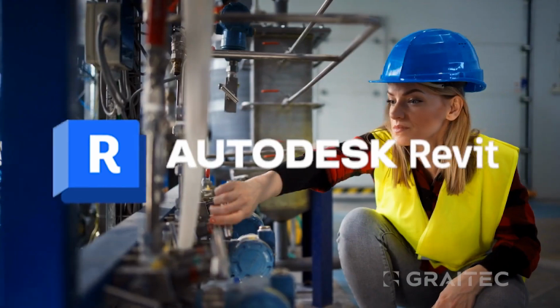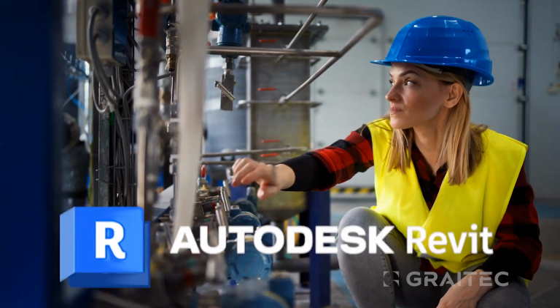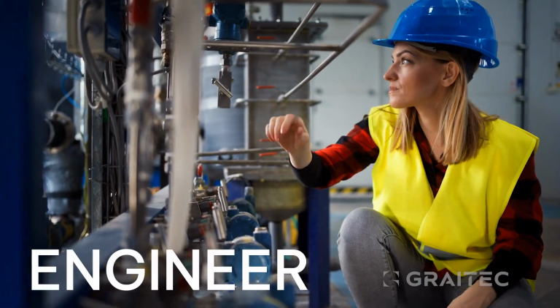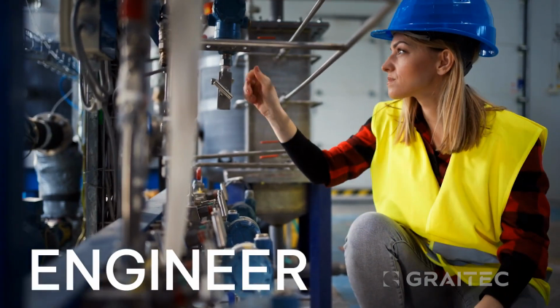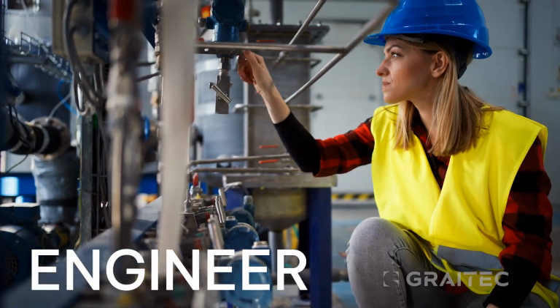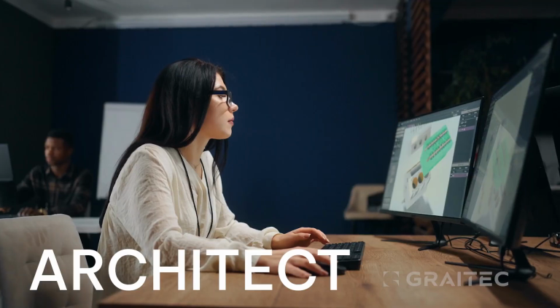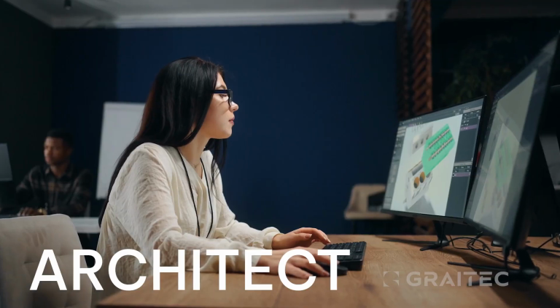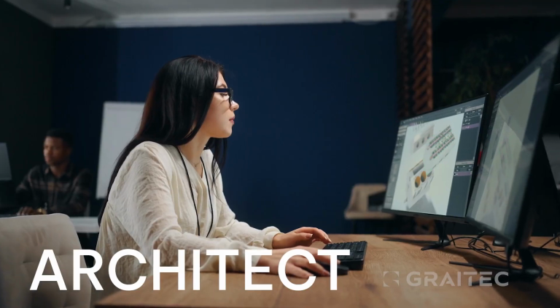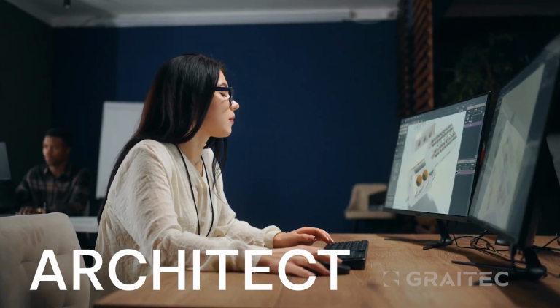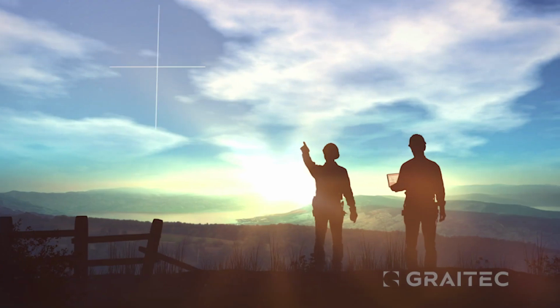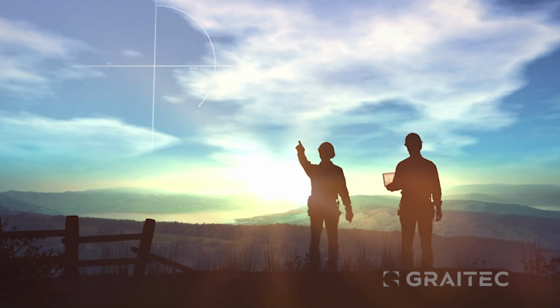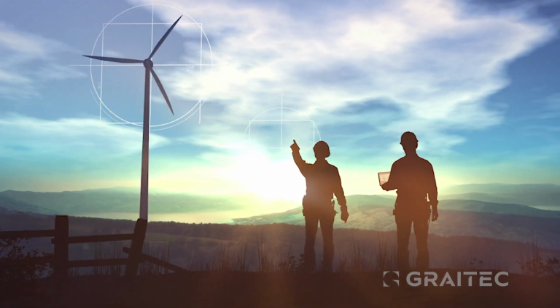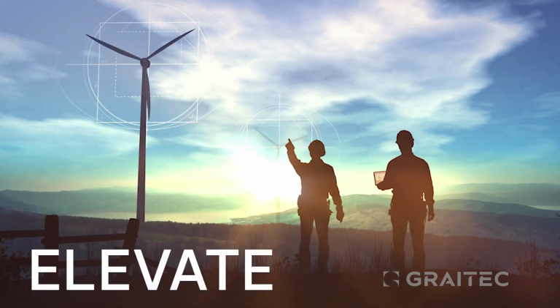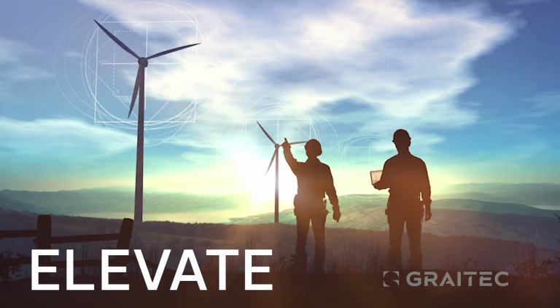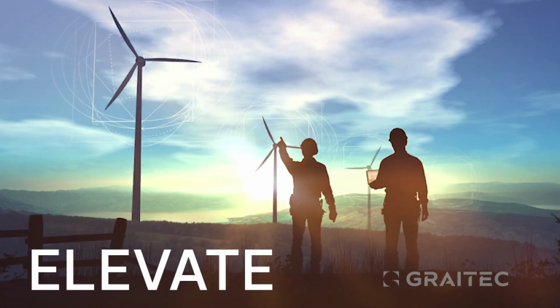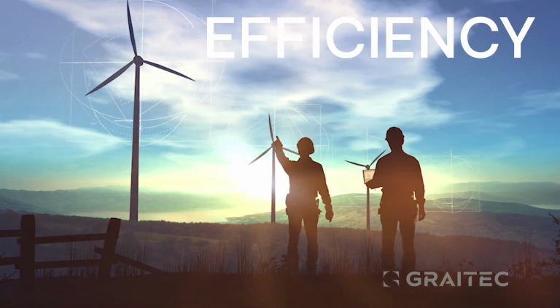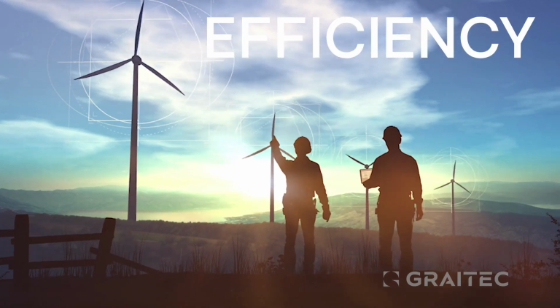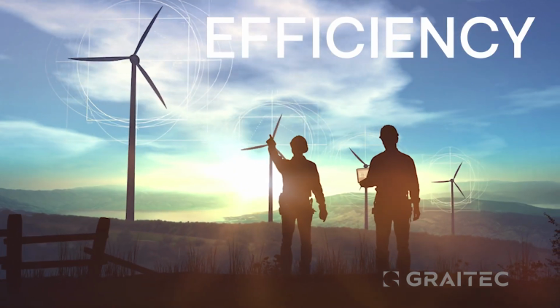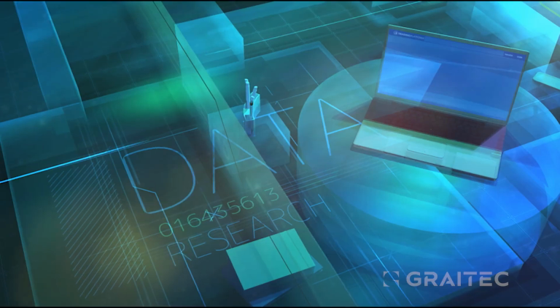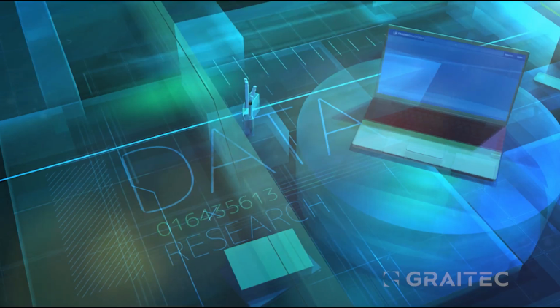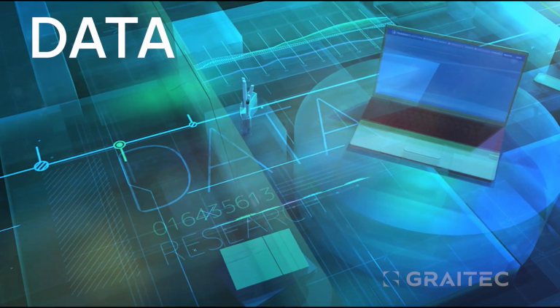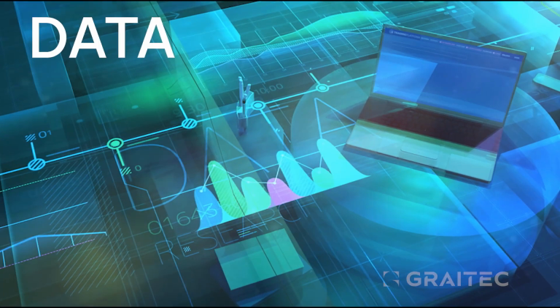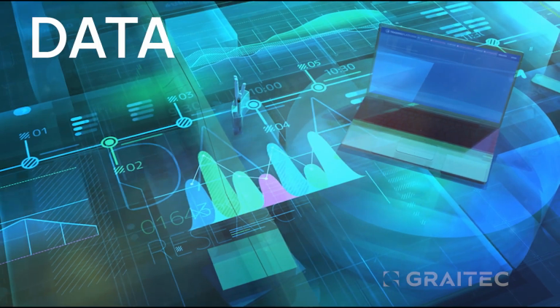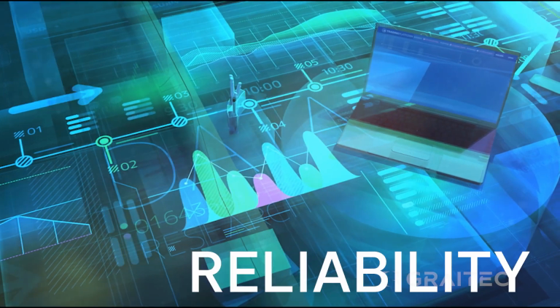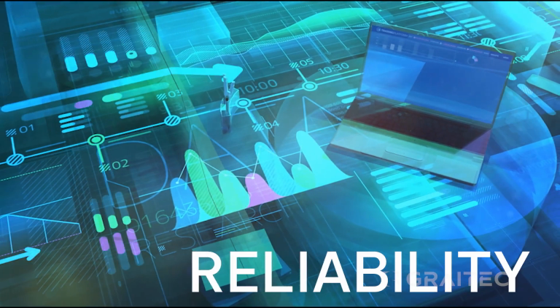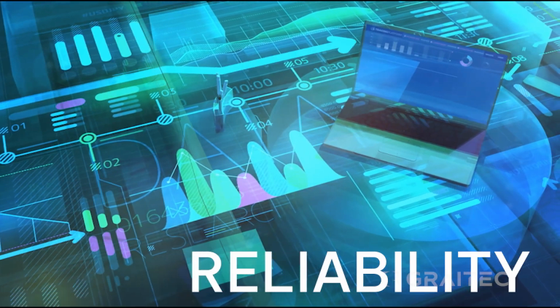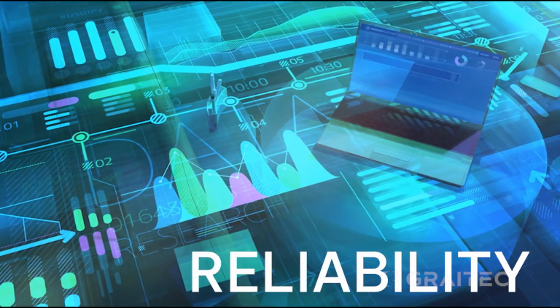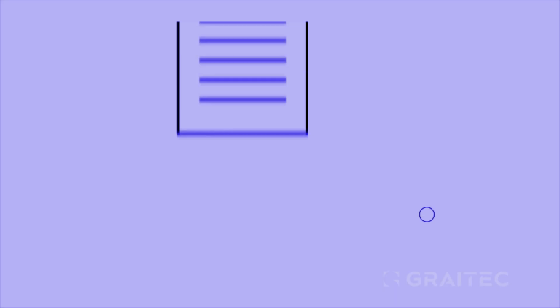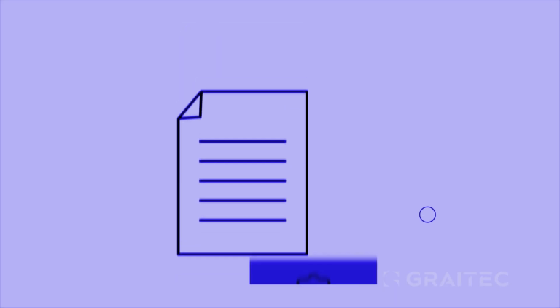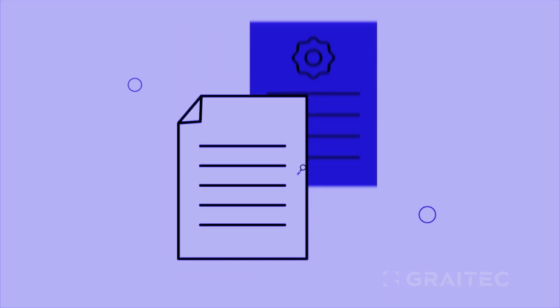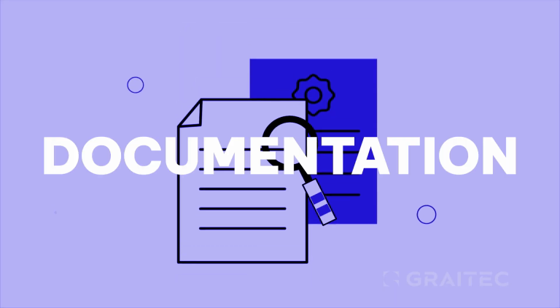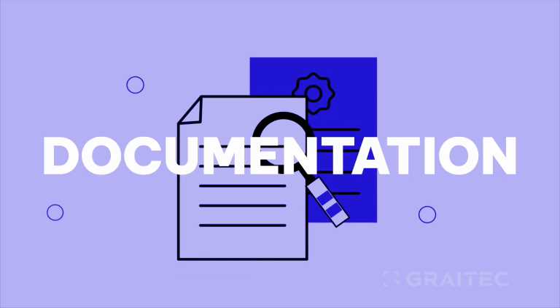Whether you're an engineer or architect, PowerPack elevates your efficiency, ensures data reliability, and simplifies documentation.